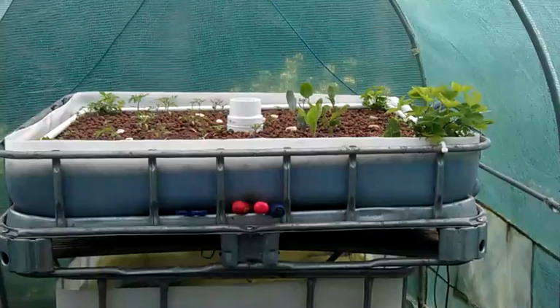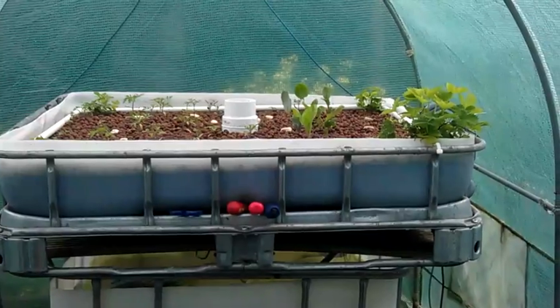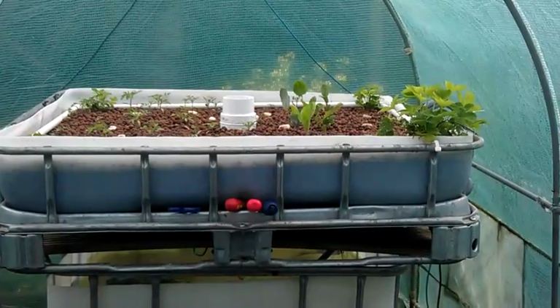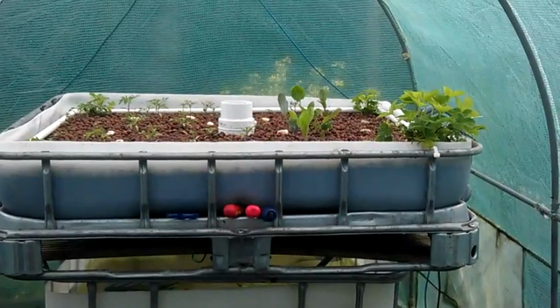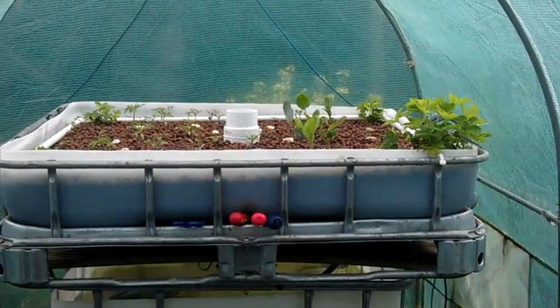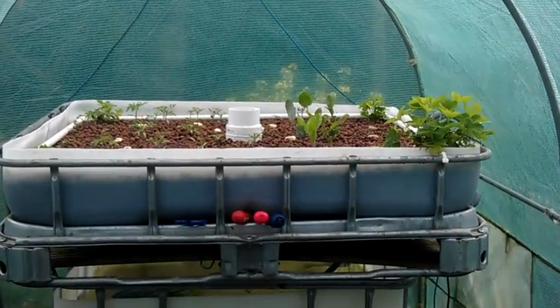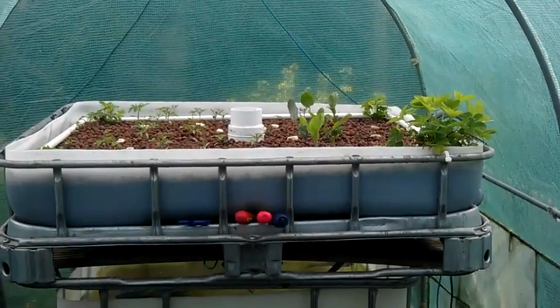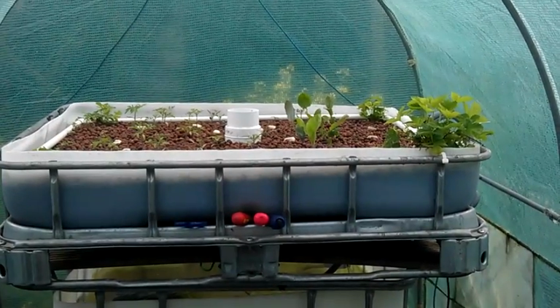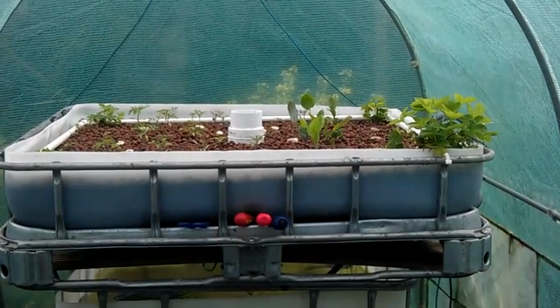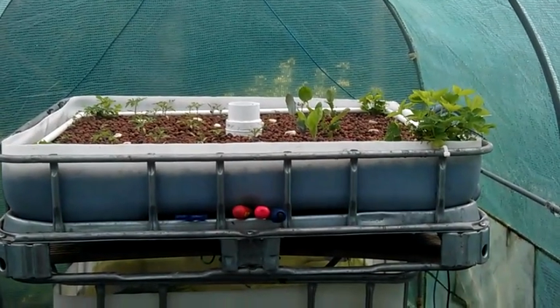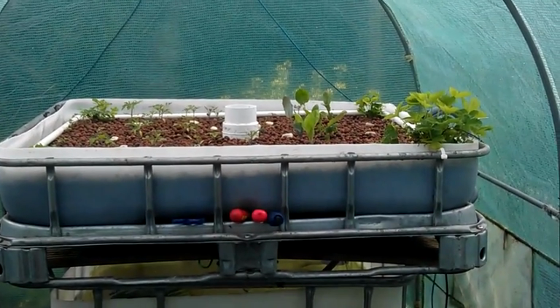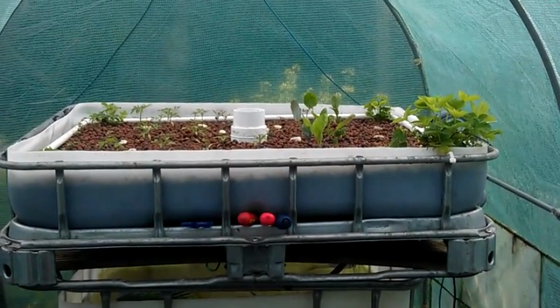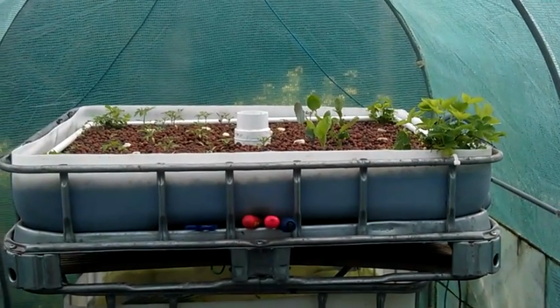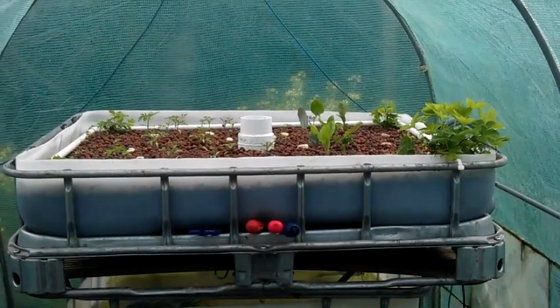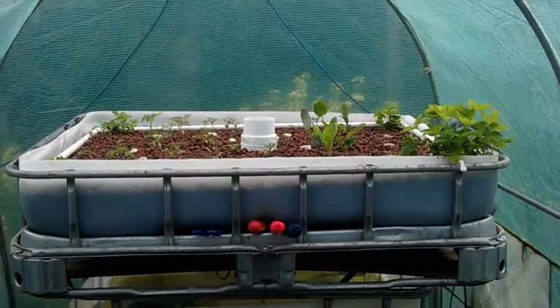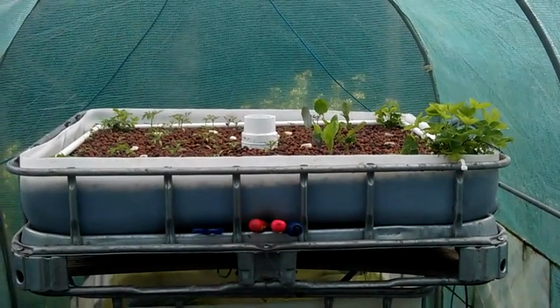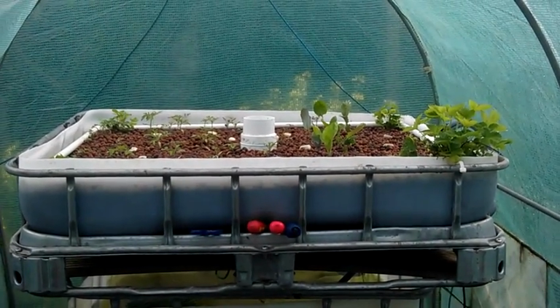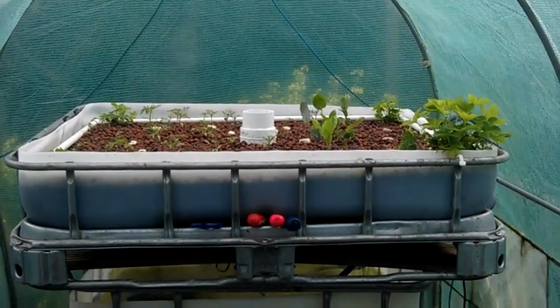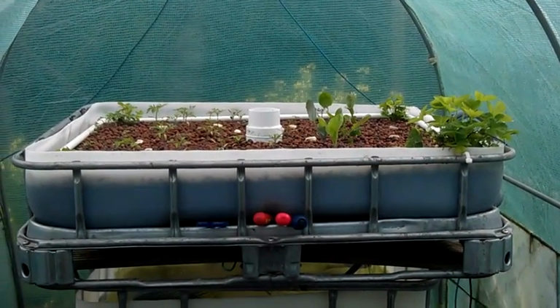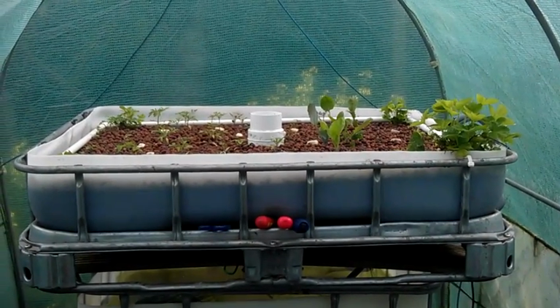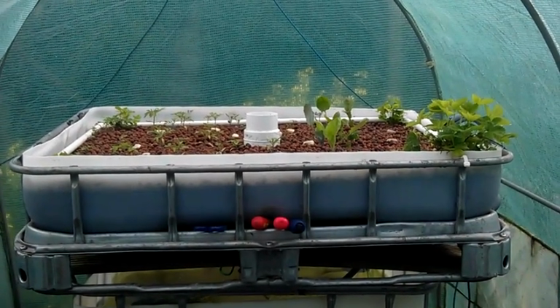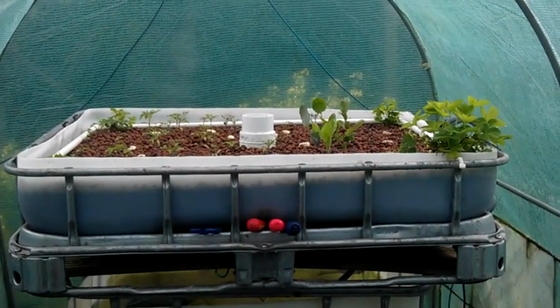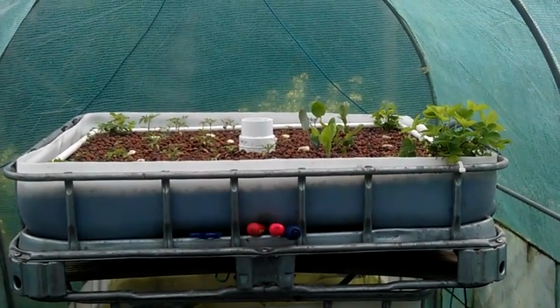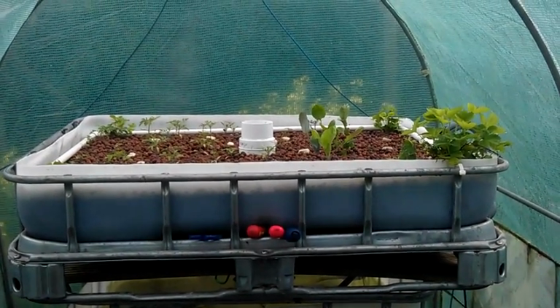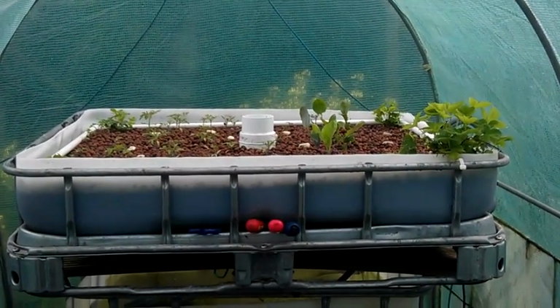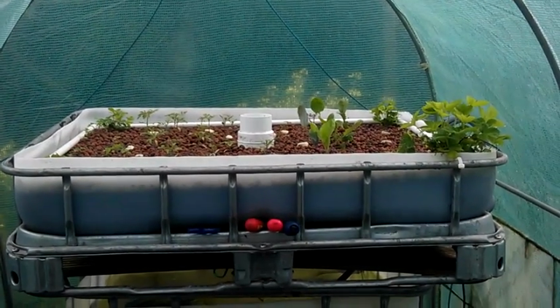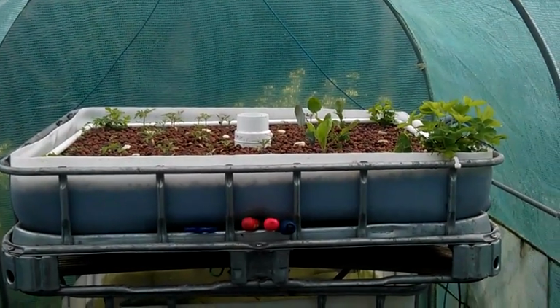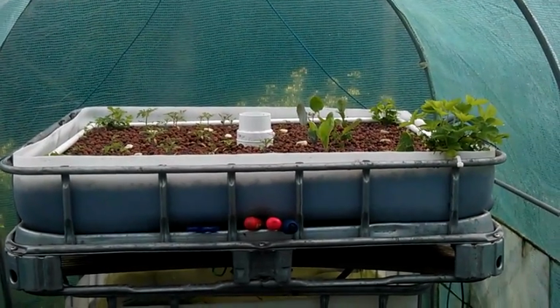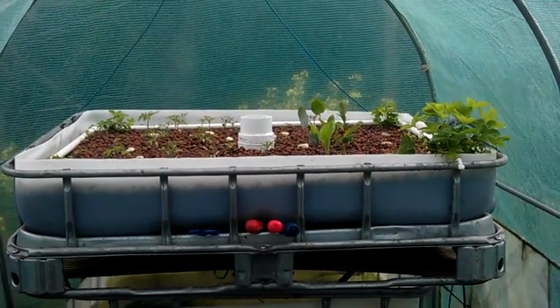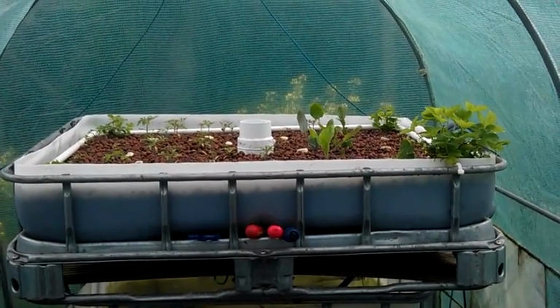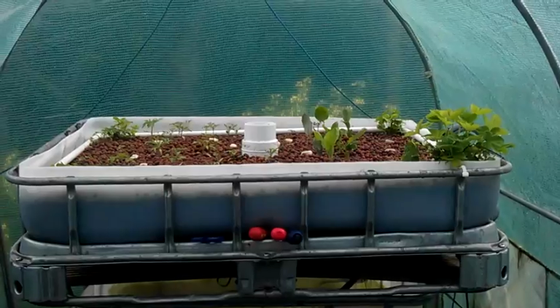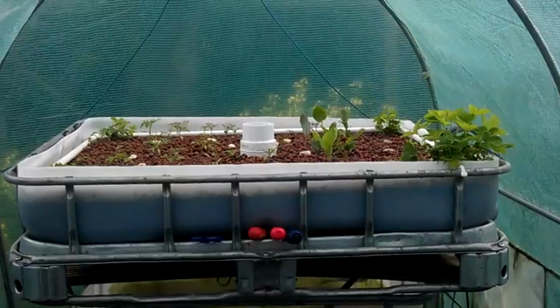Right guys, just going to do a quick video. If you remember, we planted my seeds about a month ago.